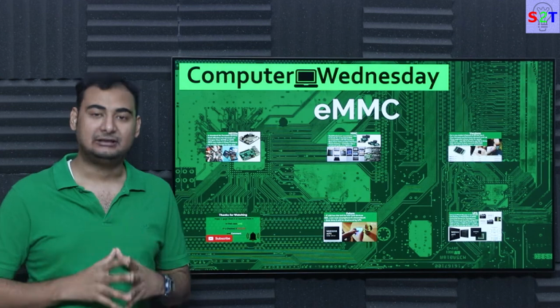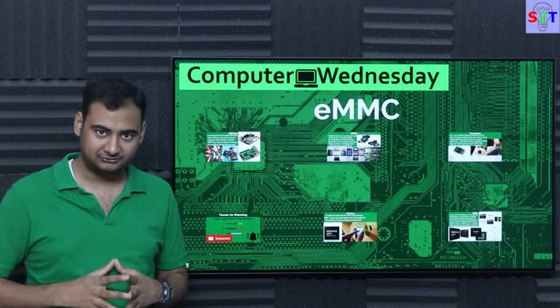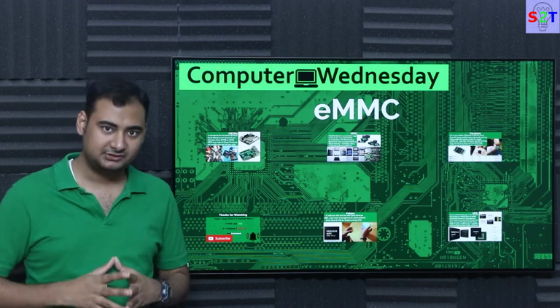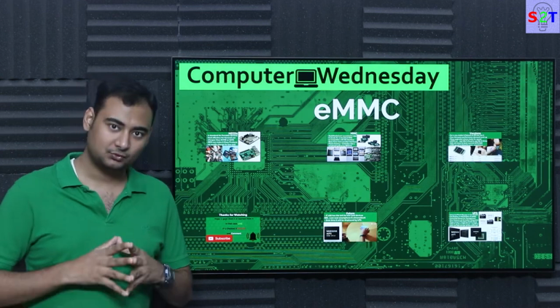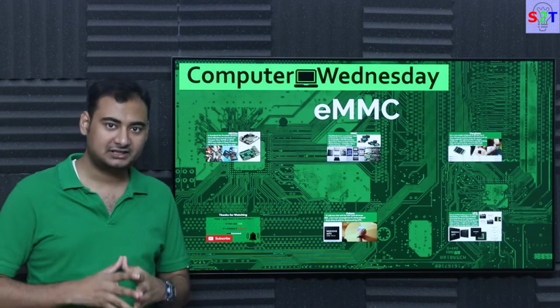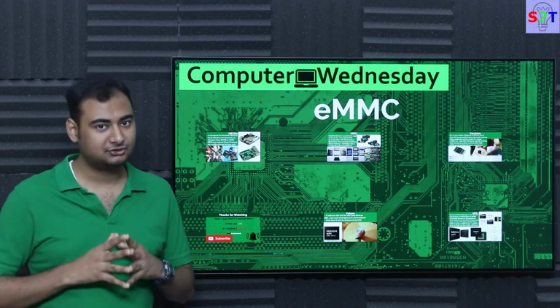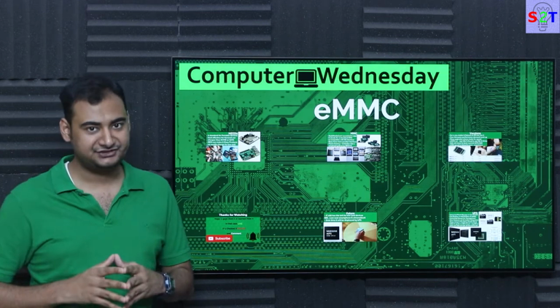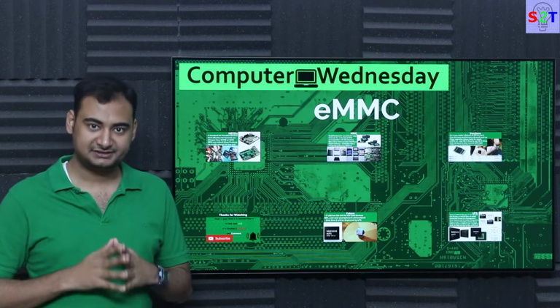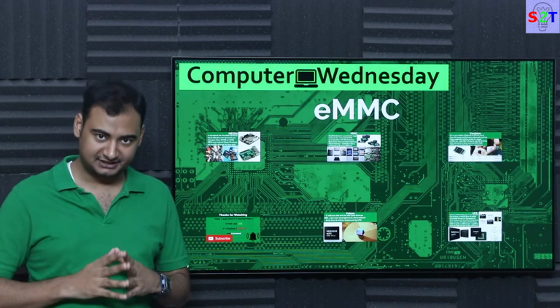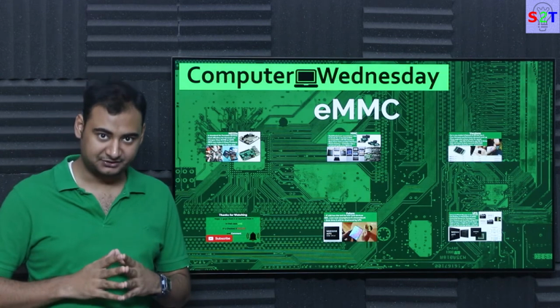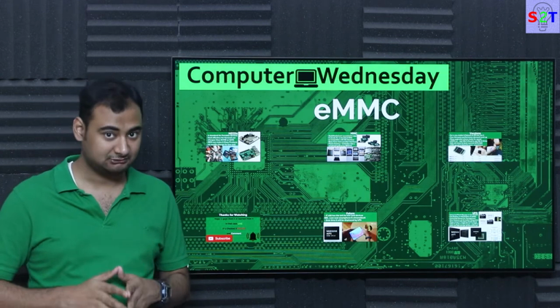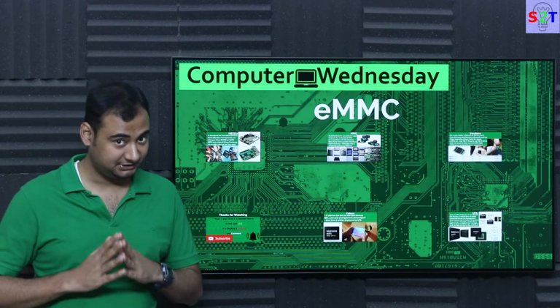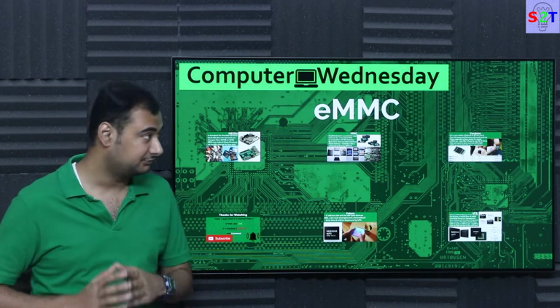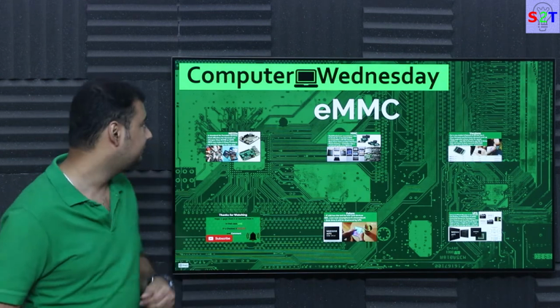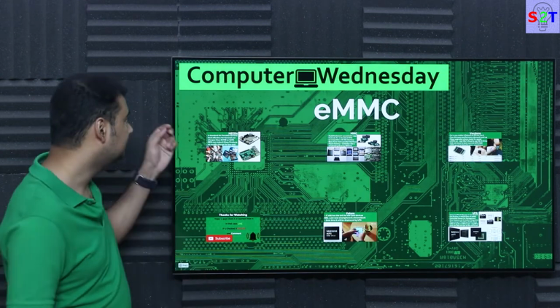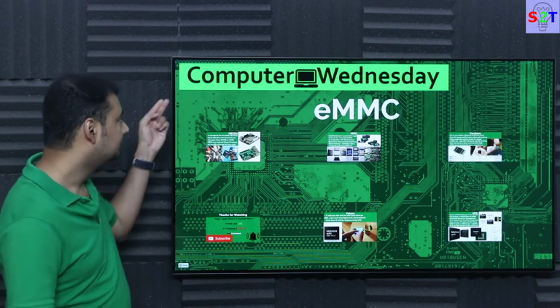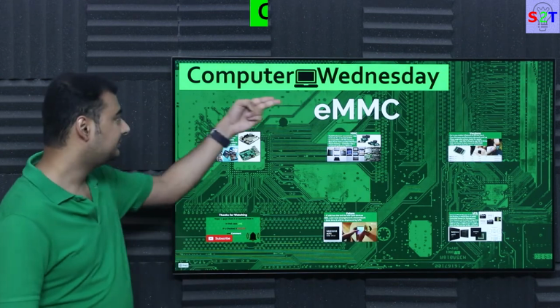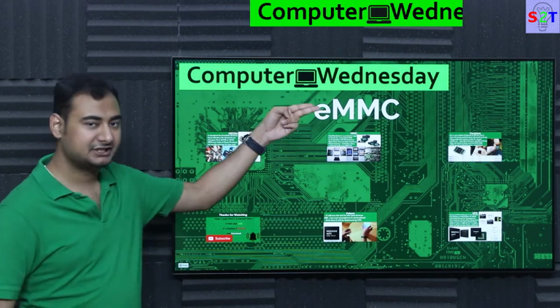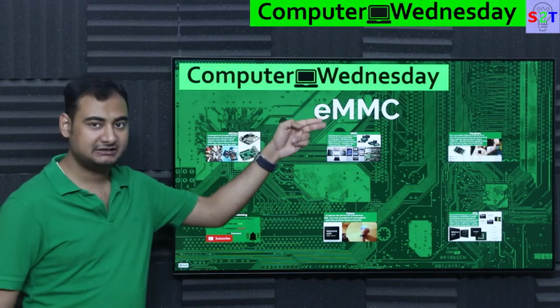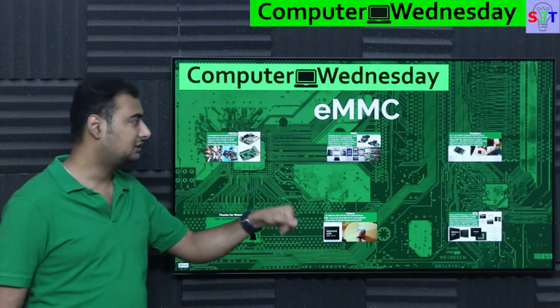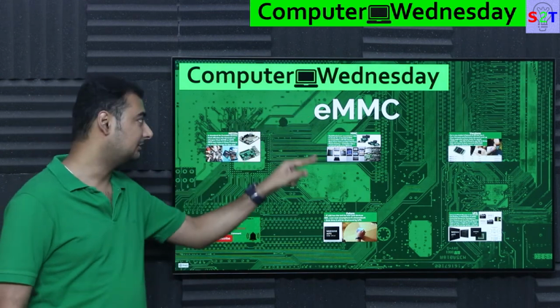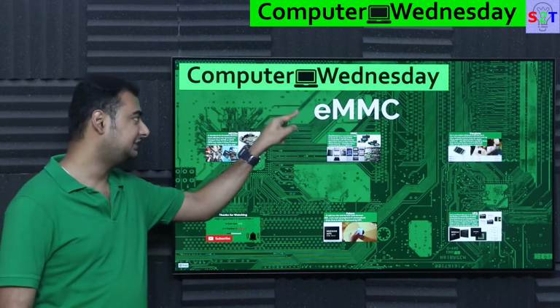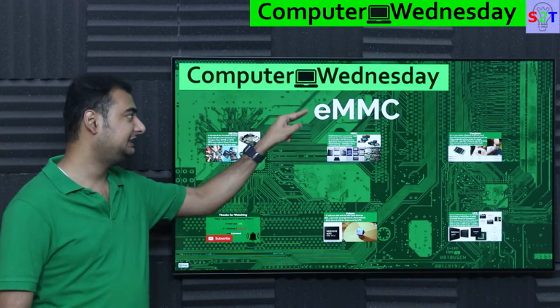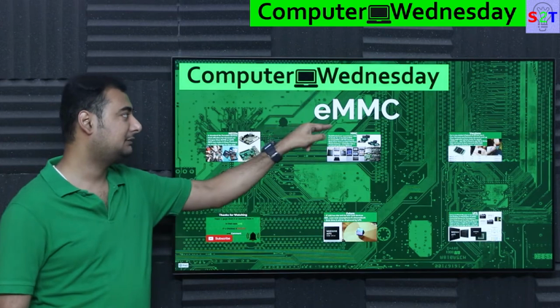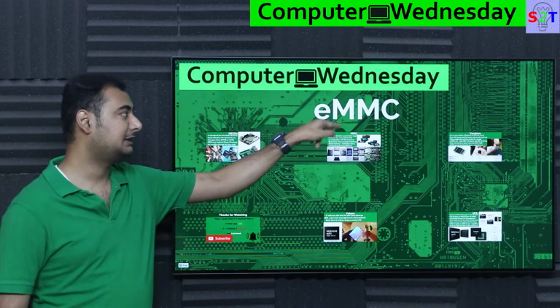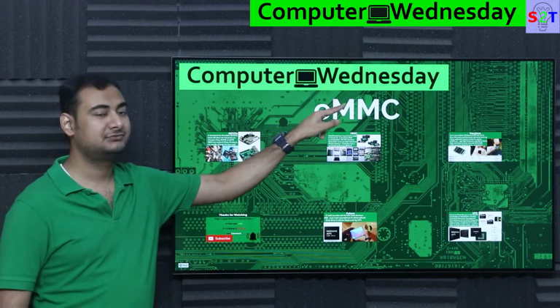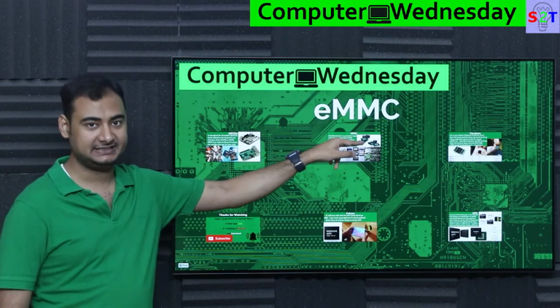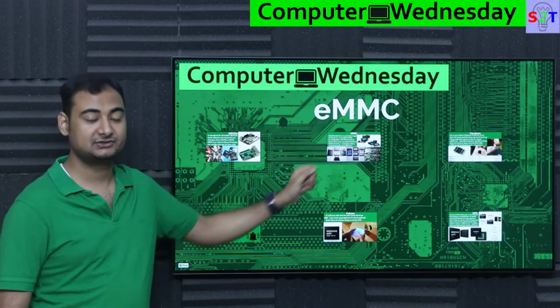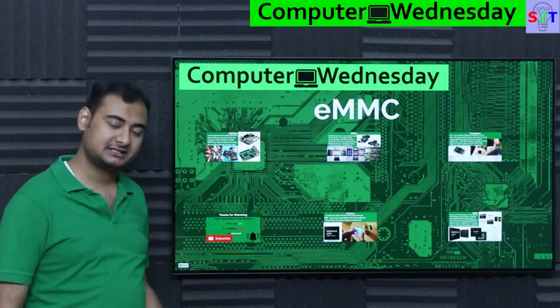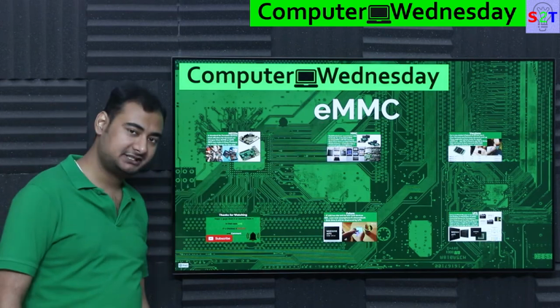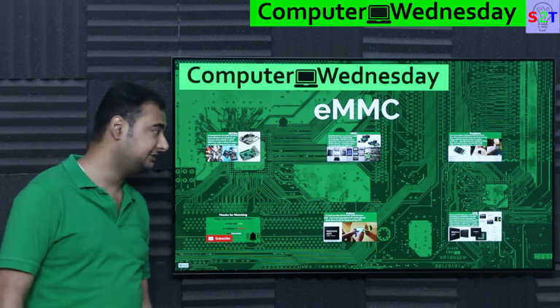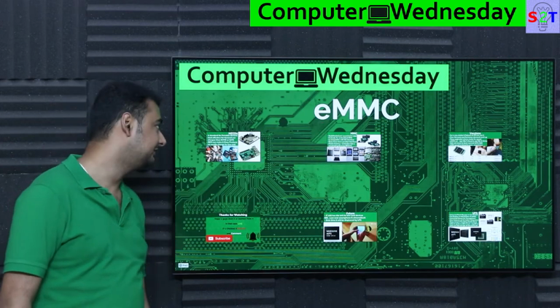Hello viewers, welcome to my channel Science2Technology. In today's show, Computer Witness Day, we're going to talk about EMMC. So let's dive right into it.